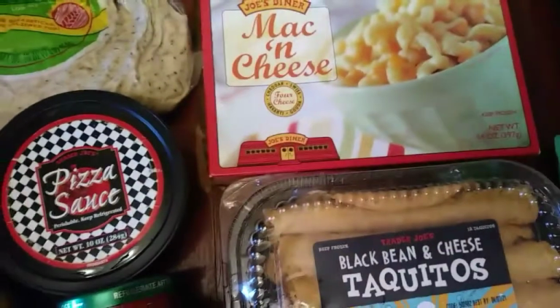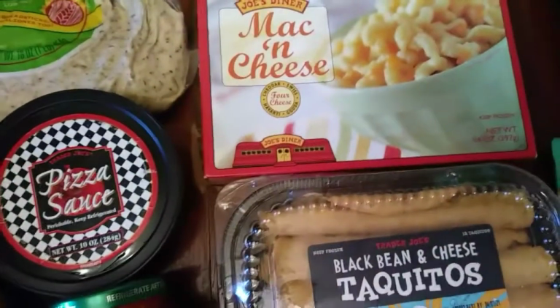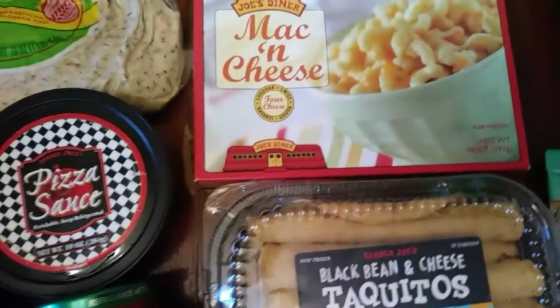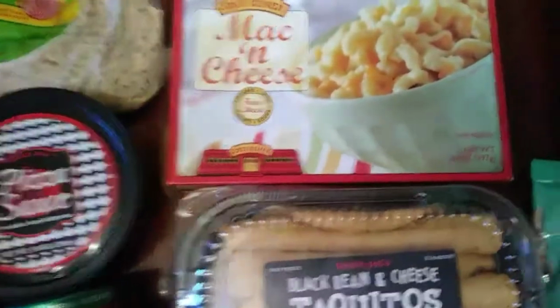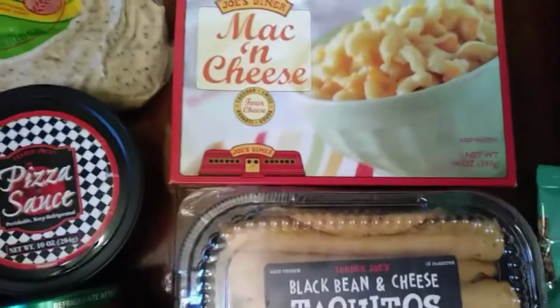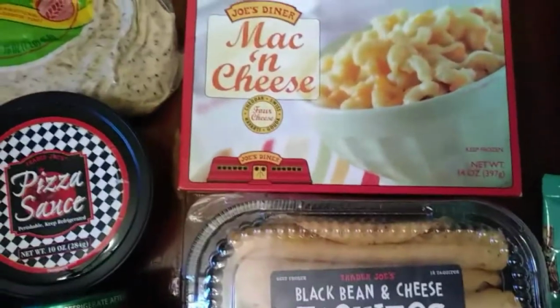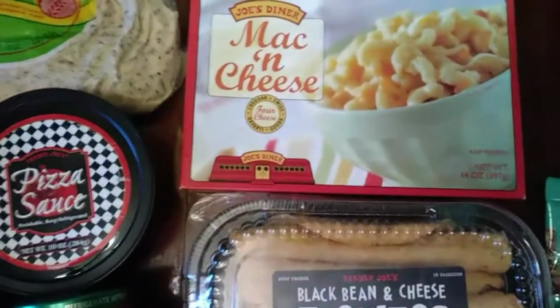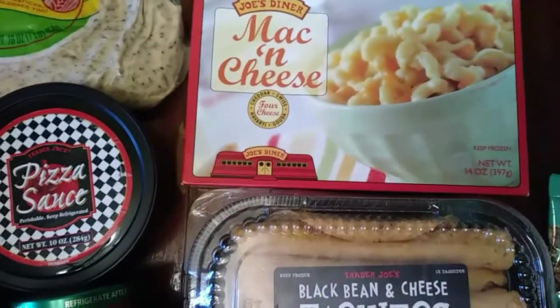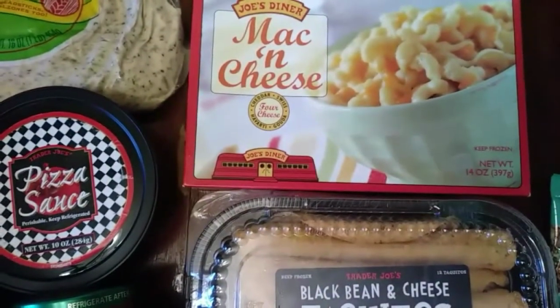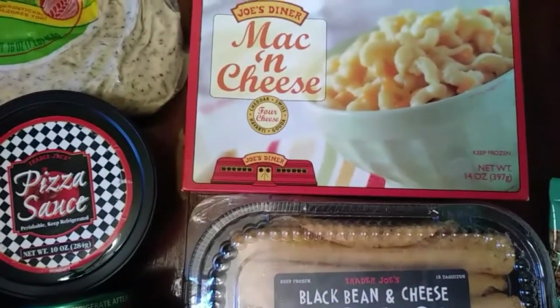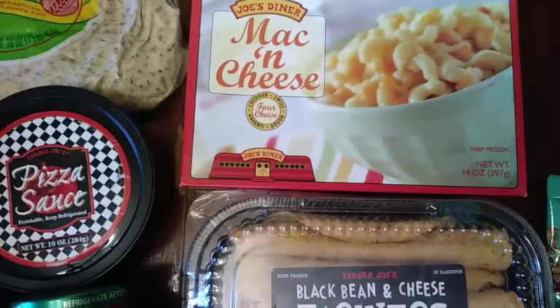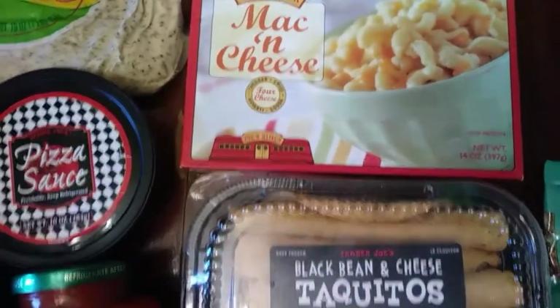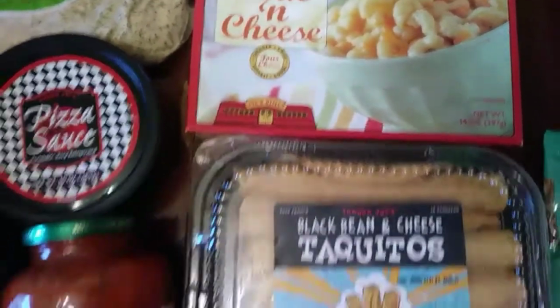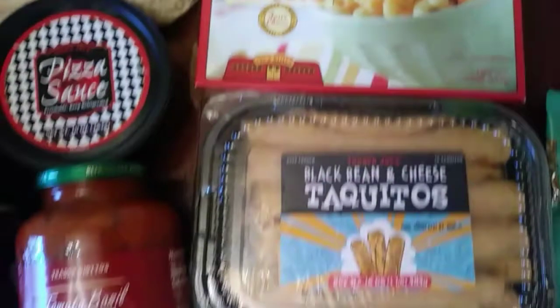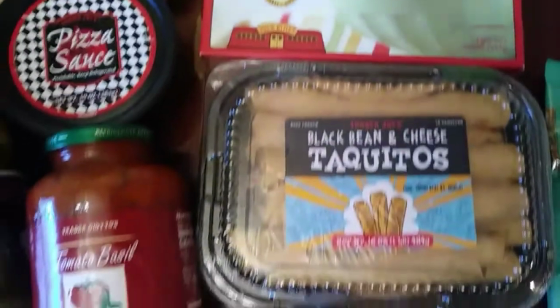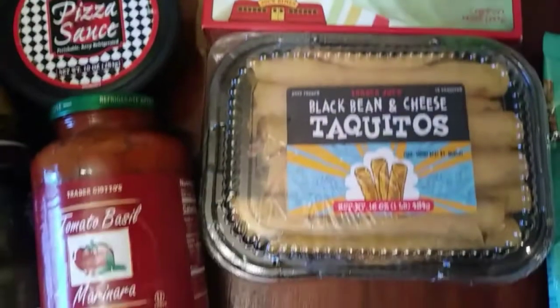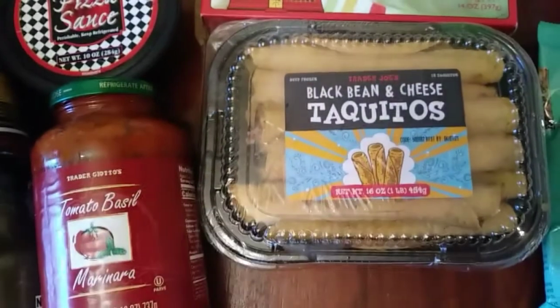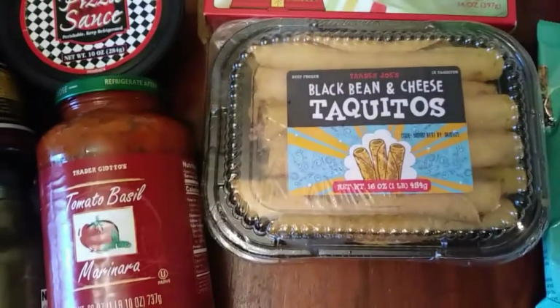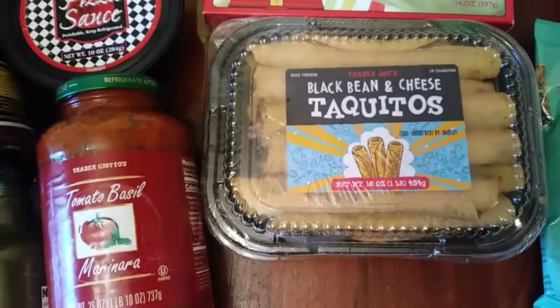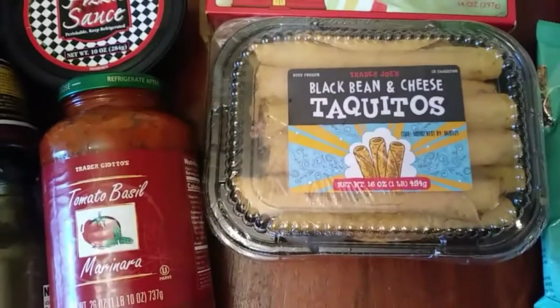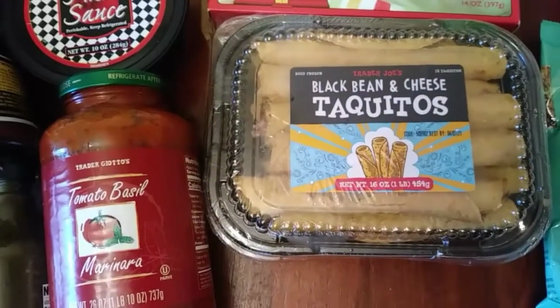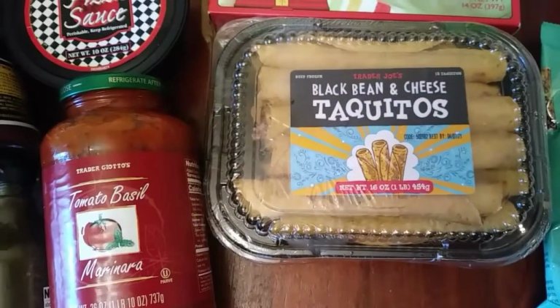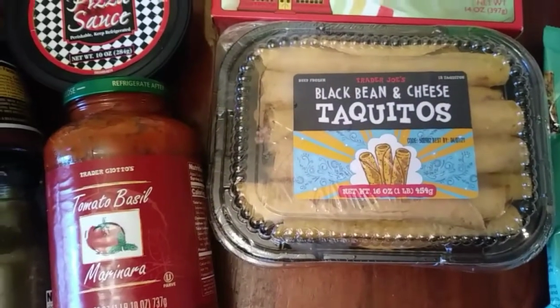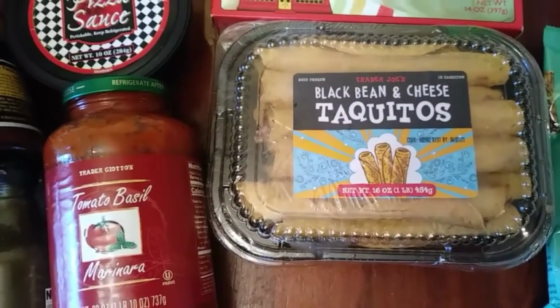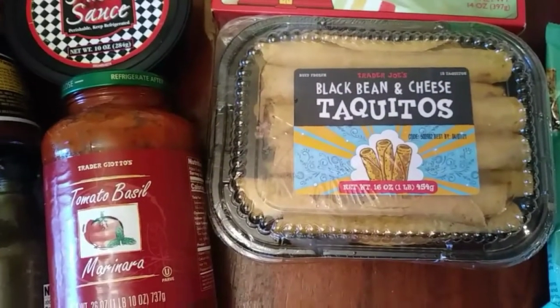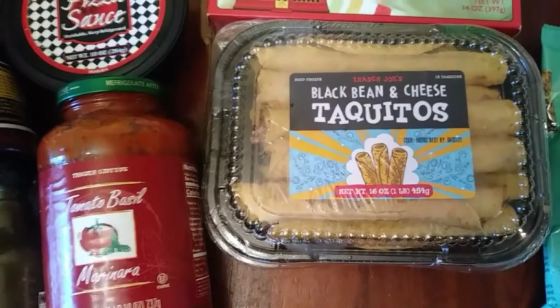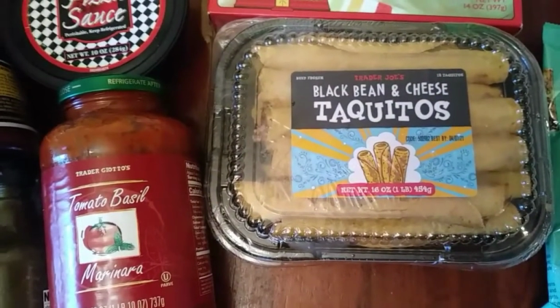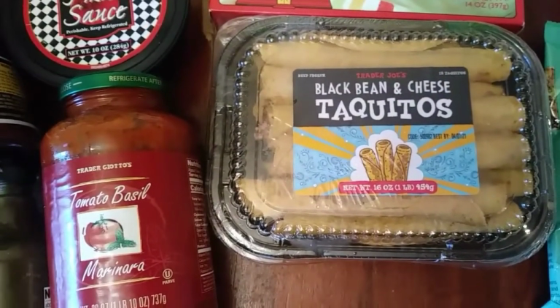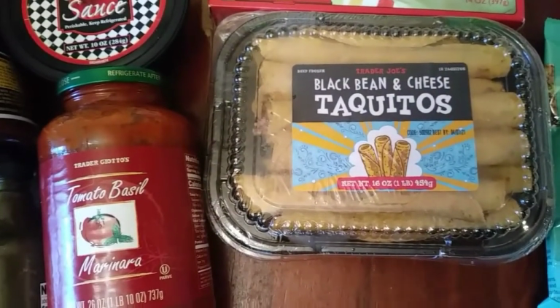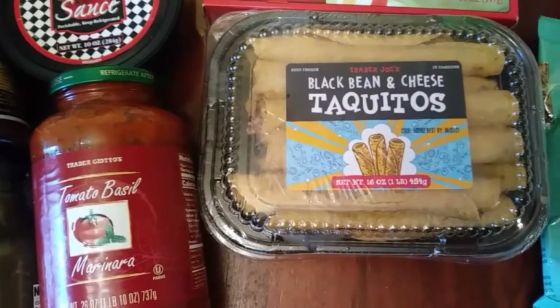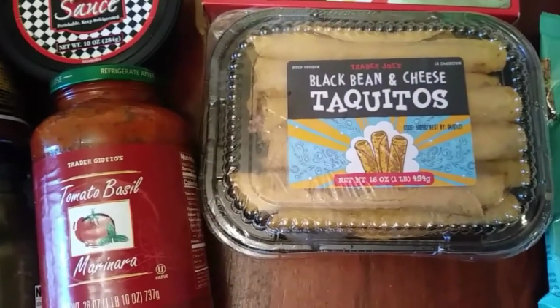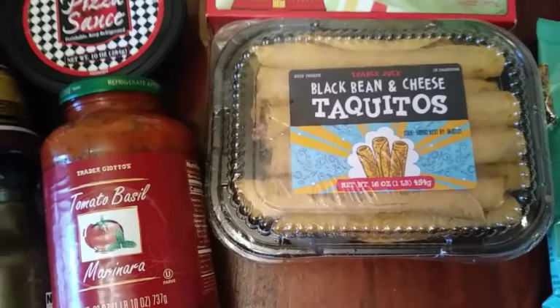For my son, Trader Joe's mac and cheese, and another of his favorites — black bean and cheese taquitos.